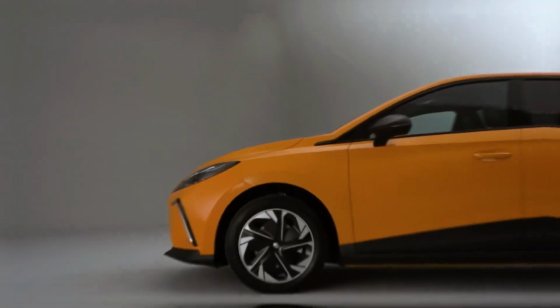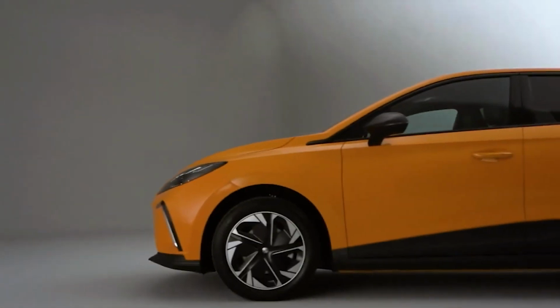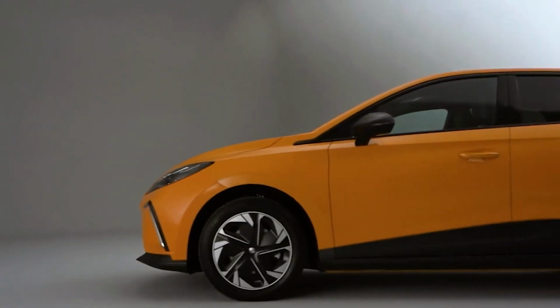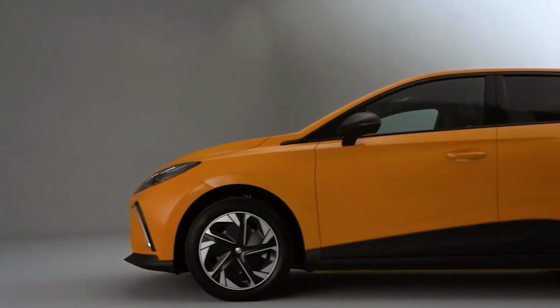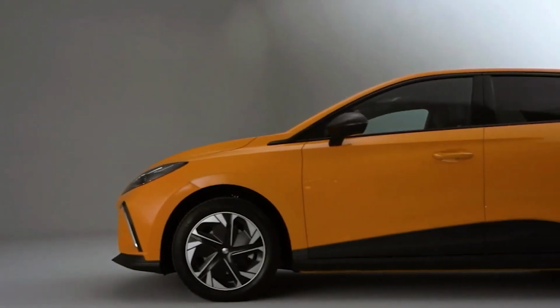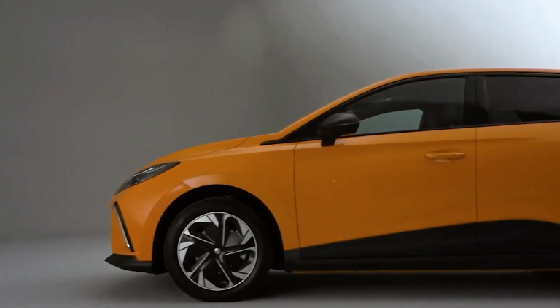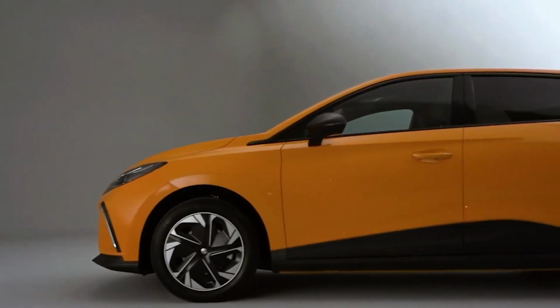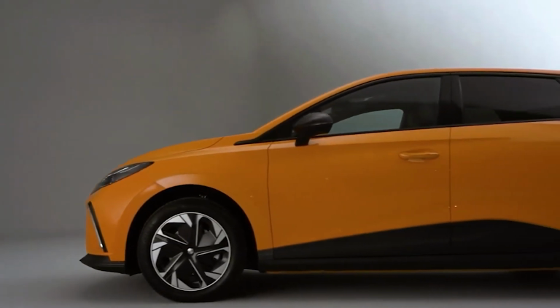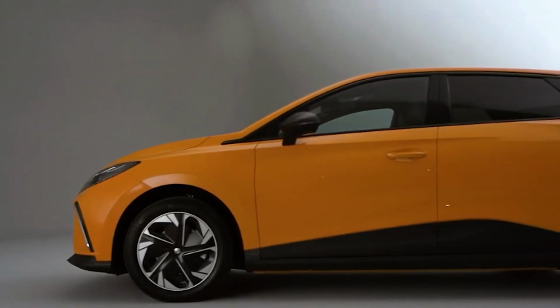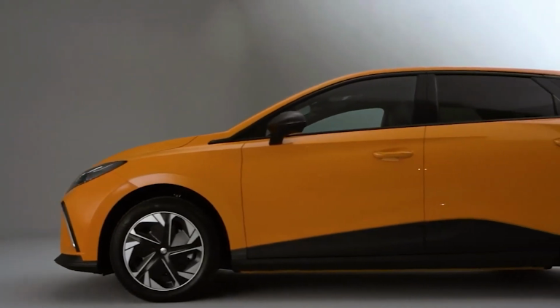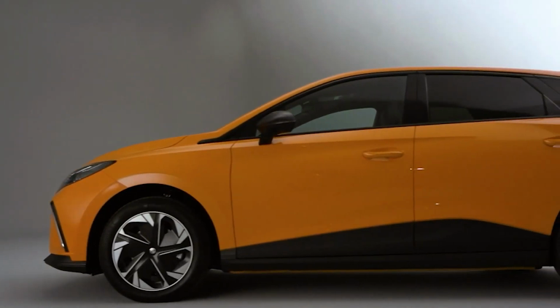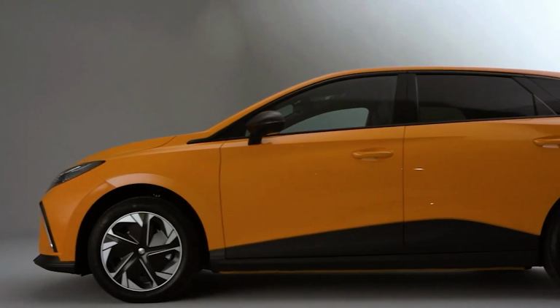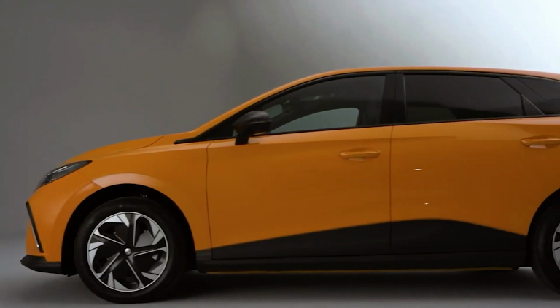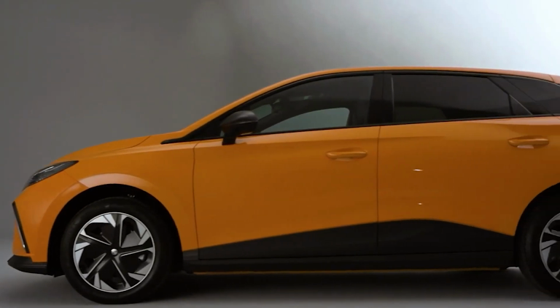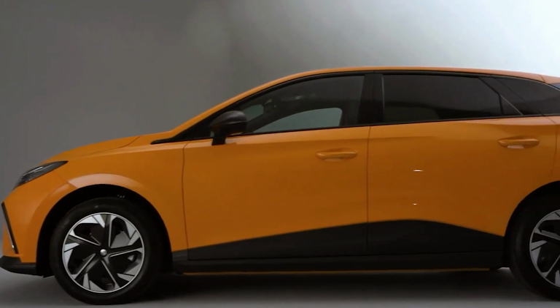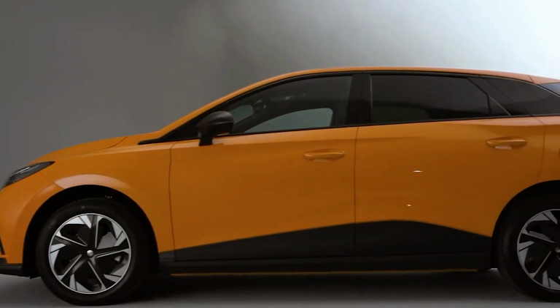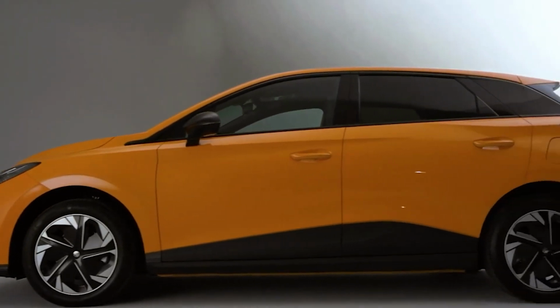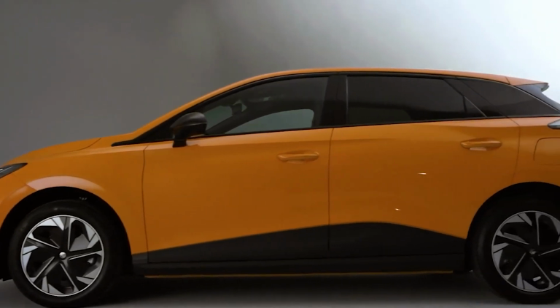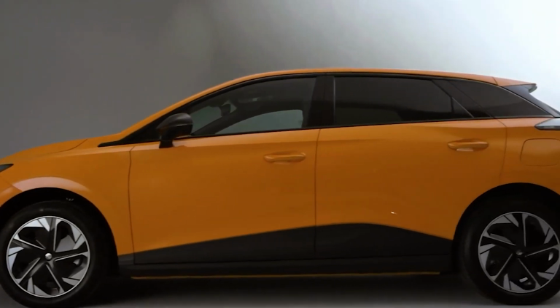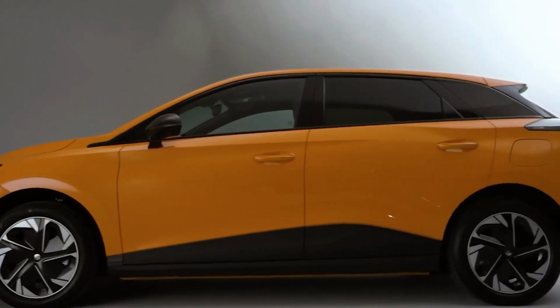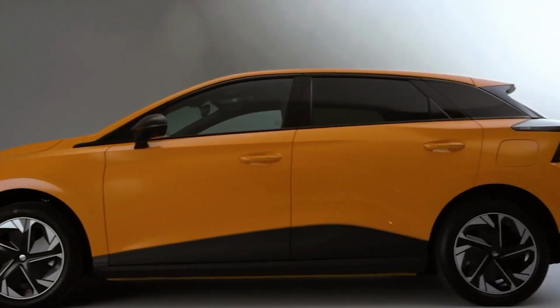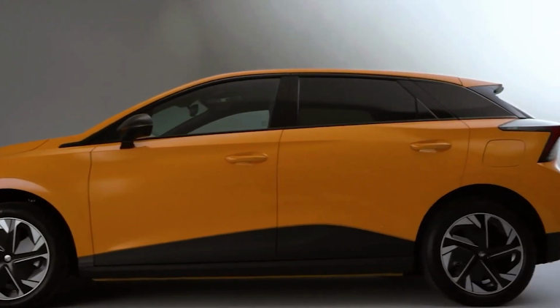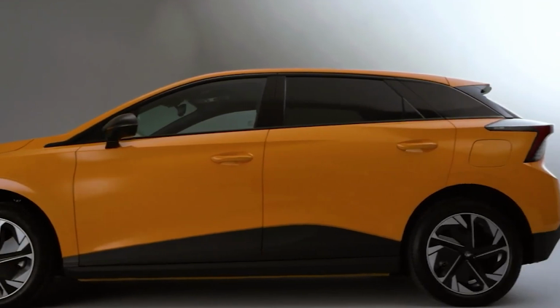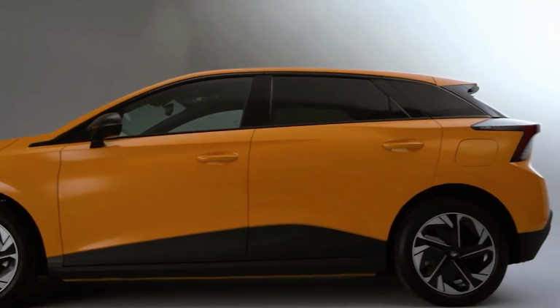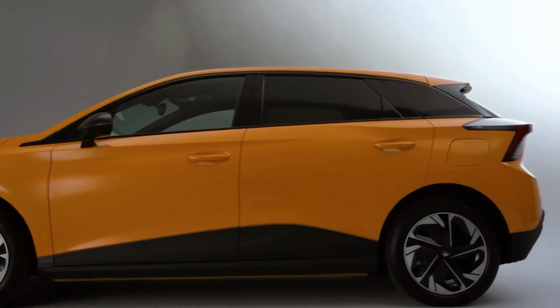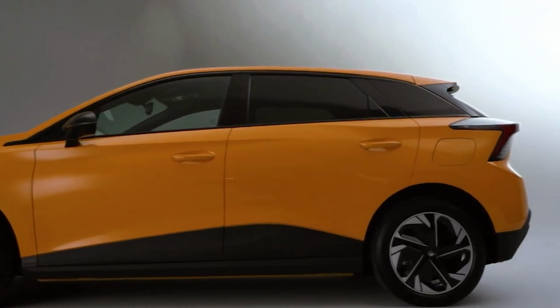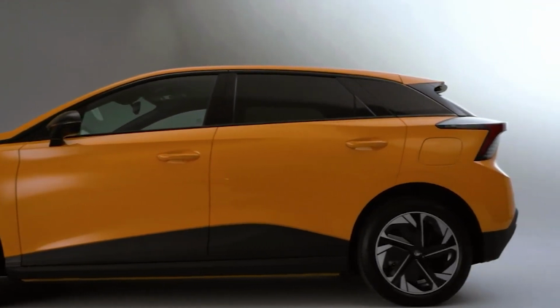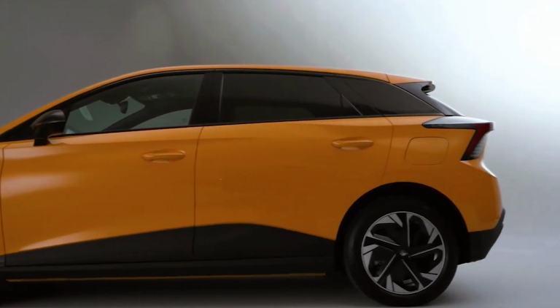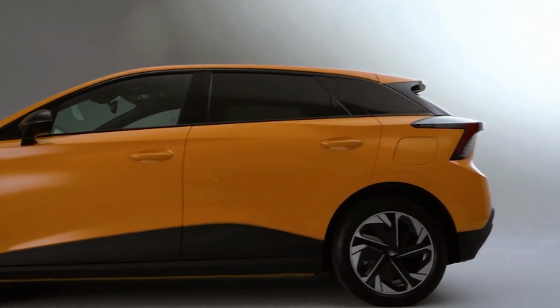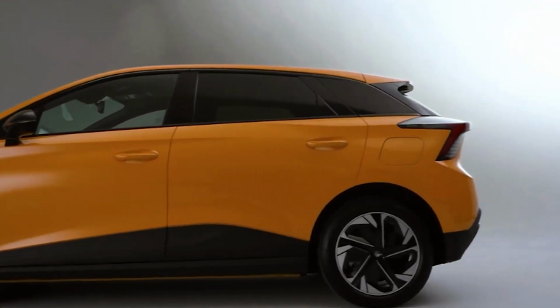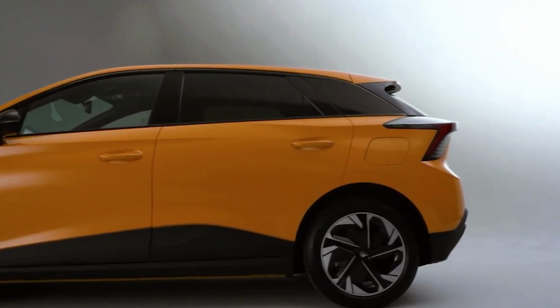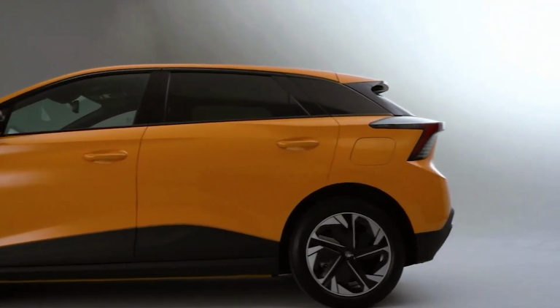Behind the wheel of the new MG4 EV, you can have an adventure in motion, not just travel from one place to another.